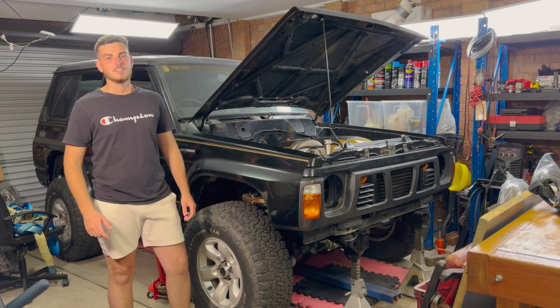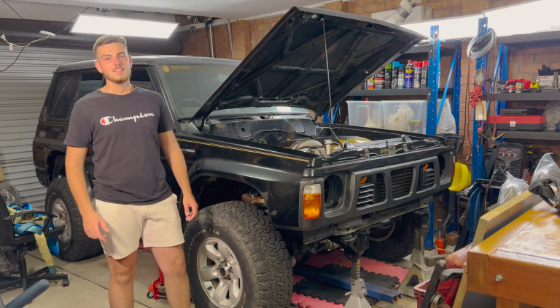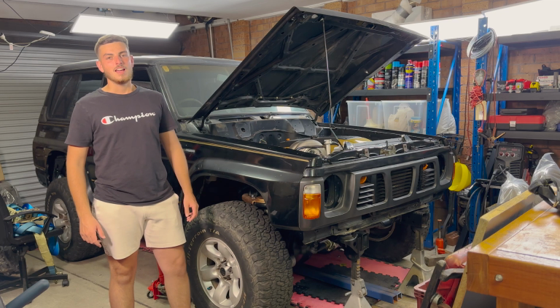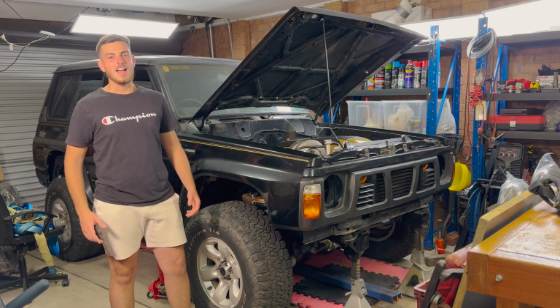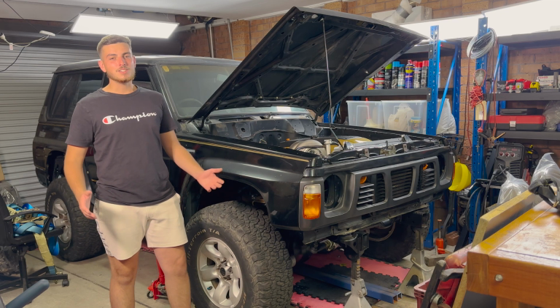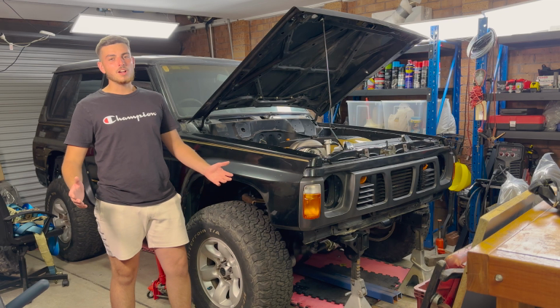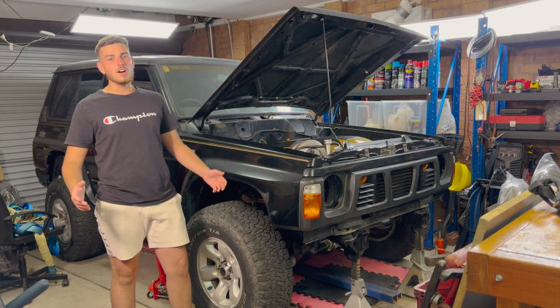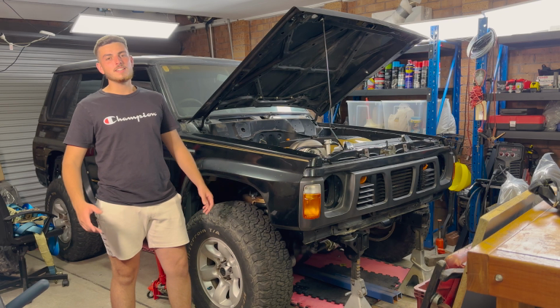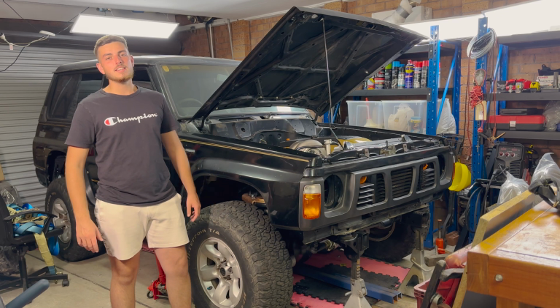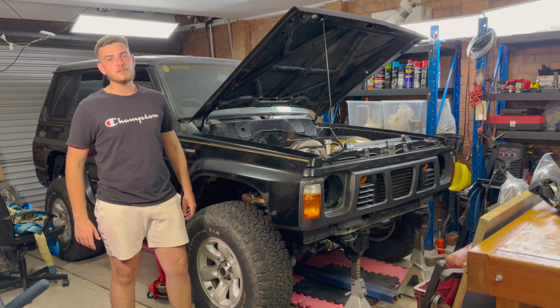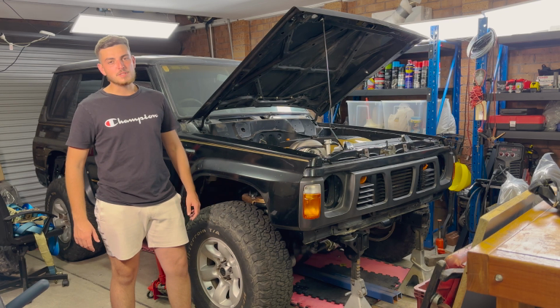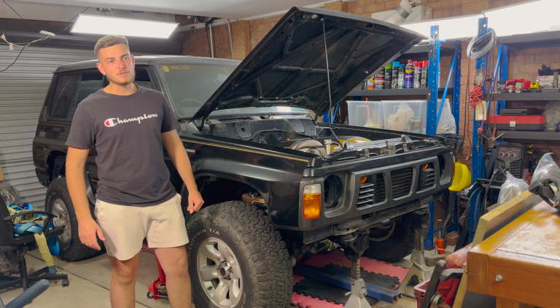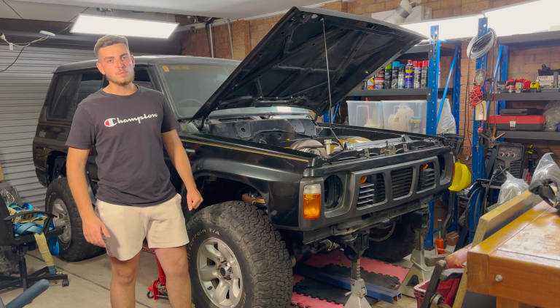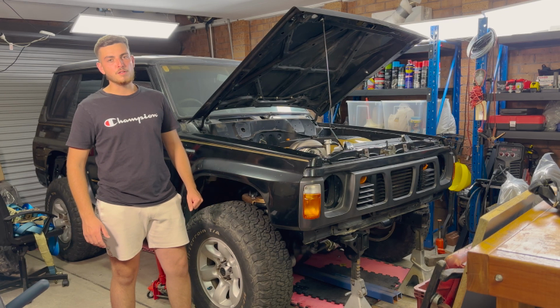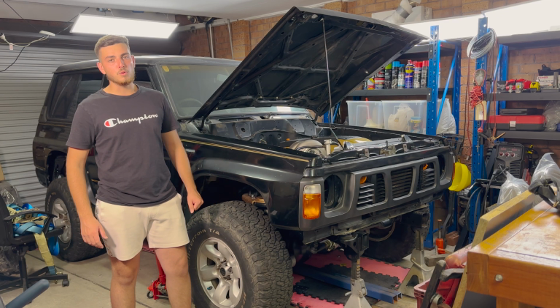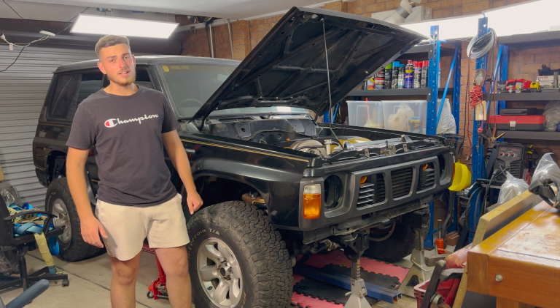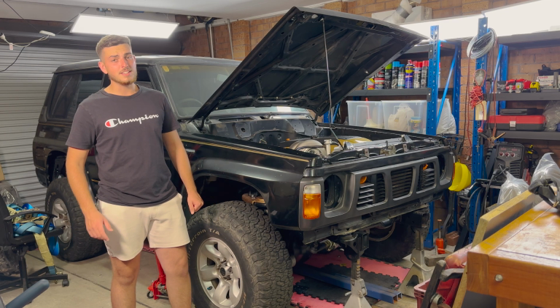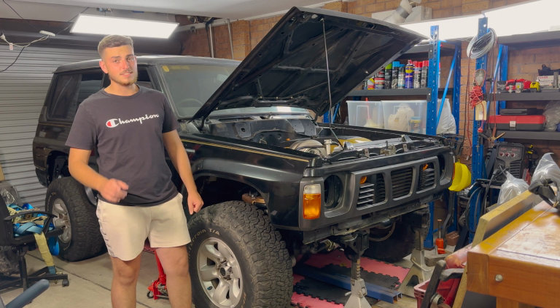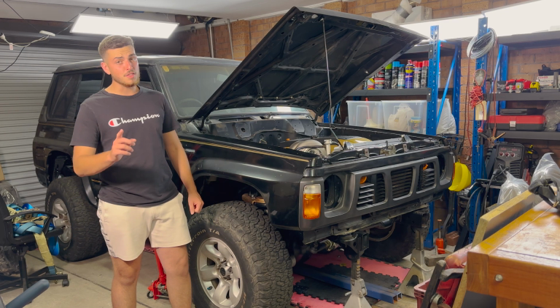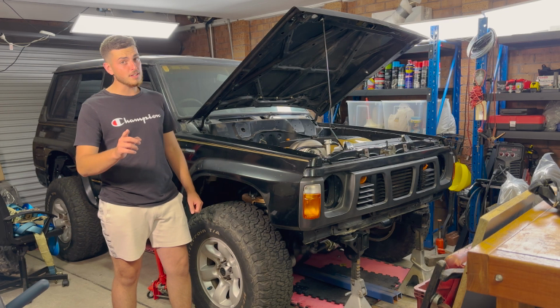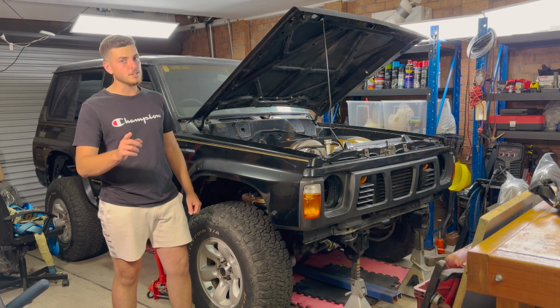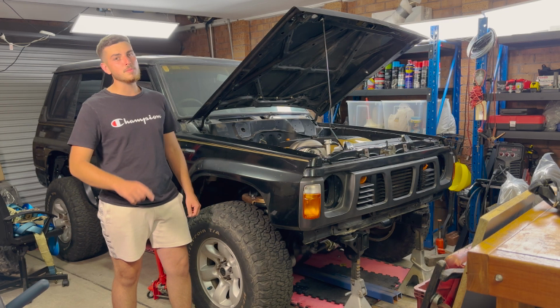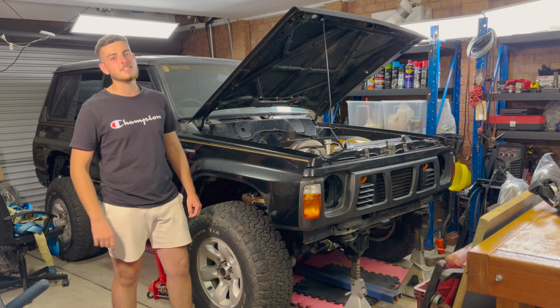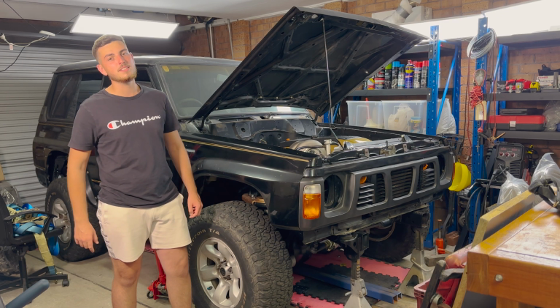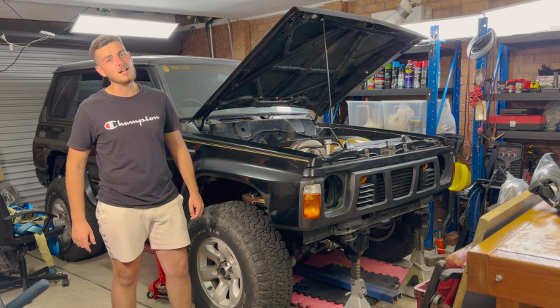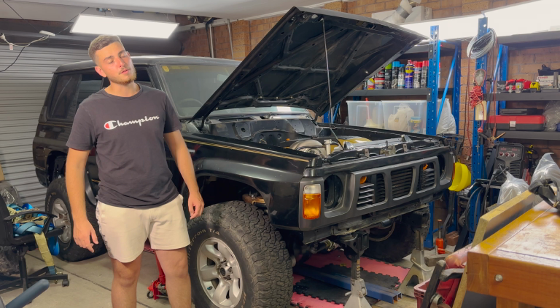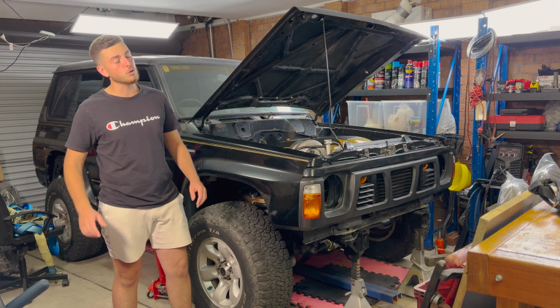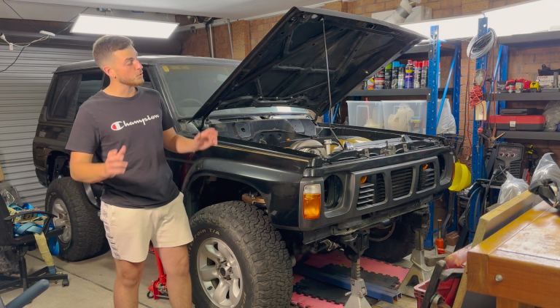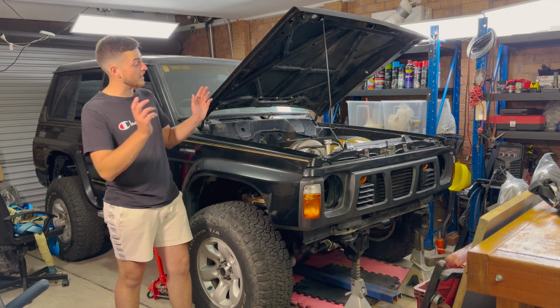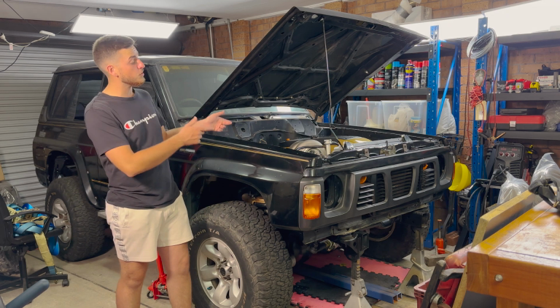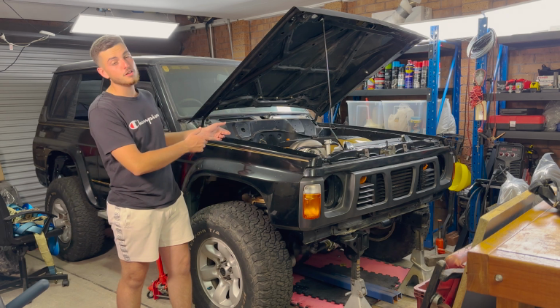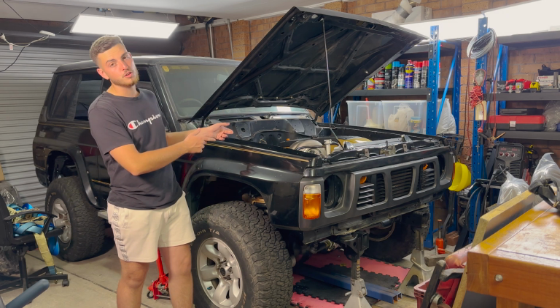How's it going guys? Anthony from Sabs 4x4, and these are 10 things that you must consider before doing an engine conversion.